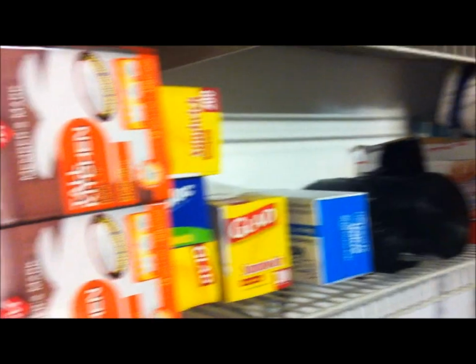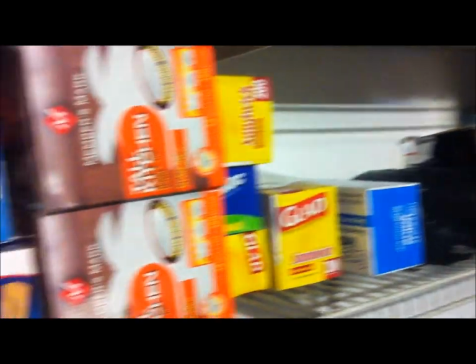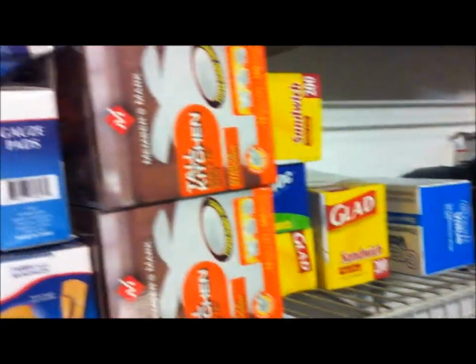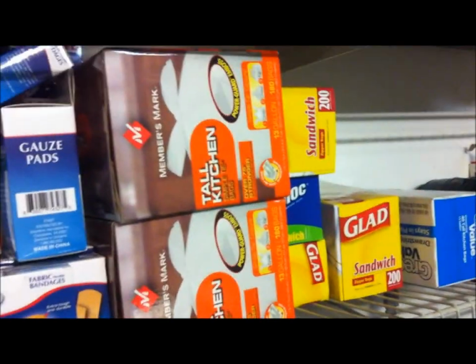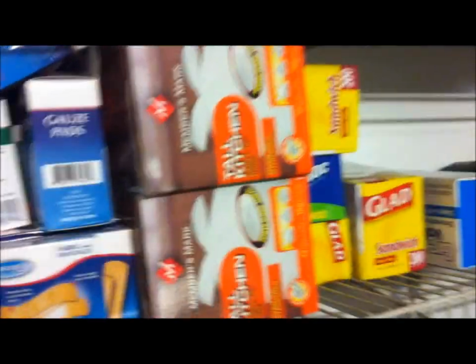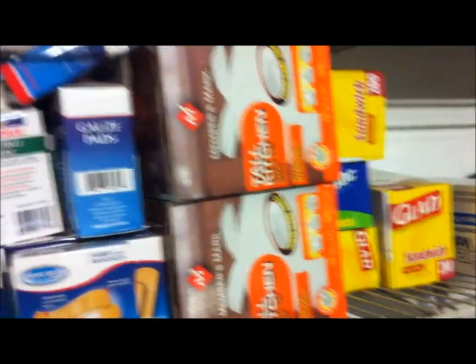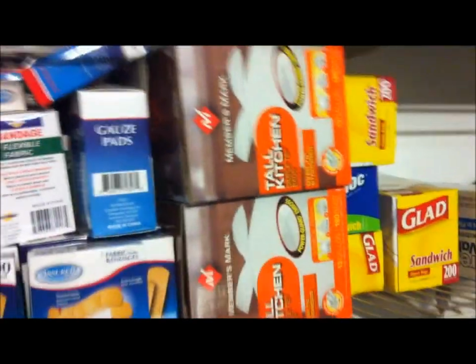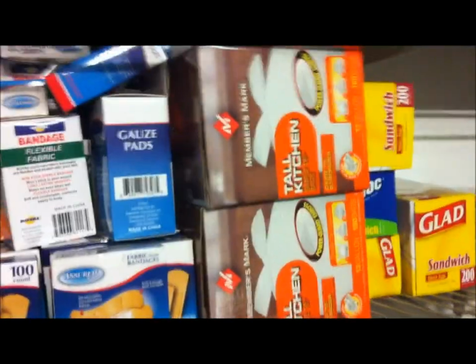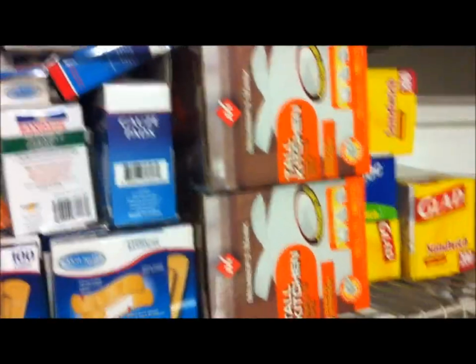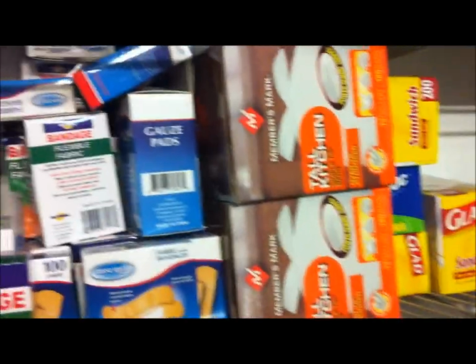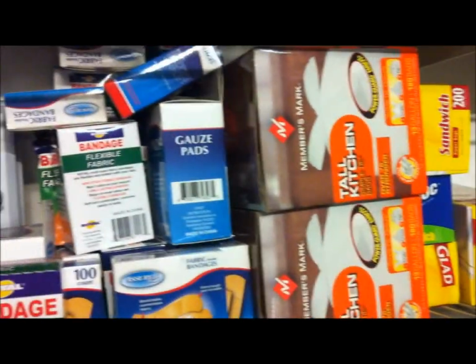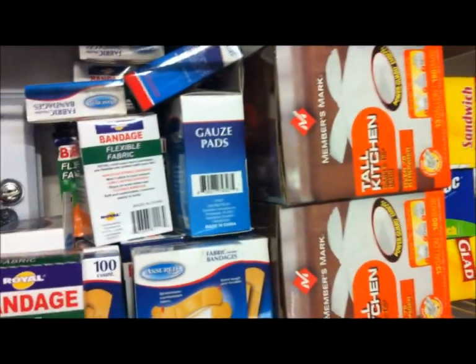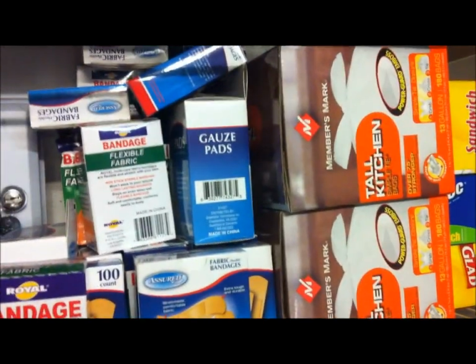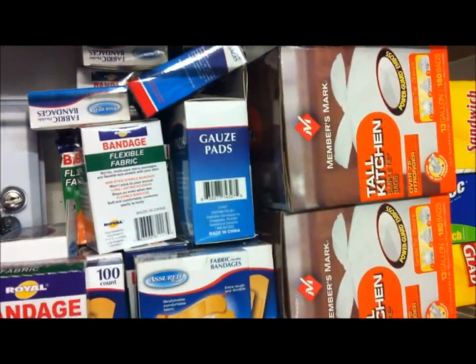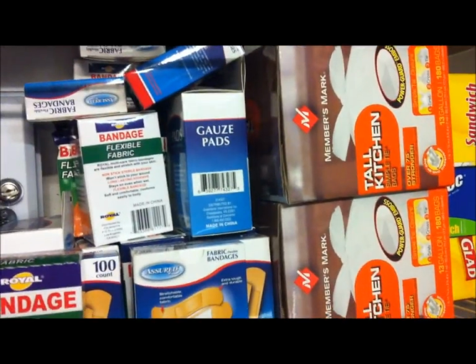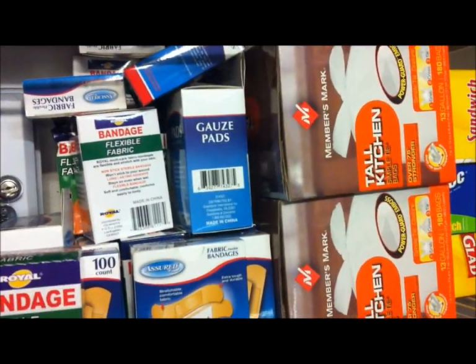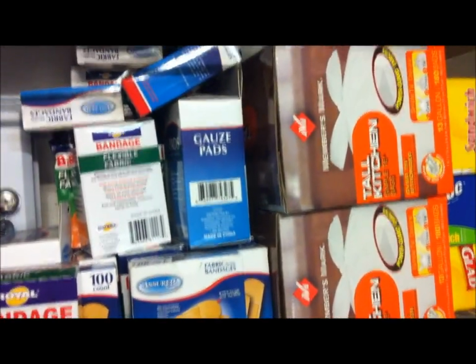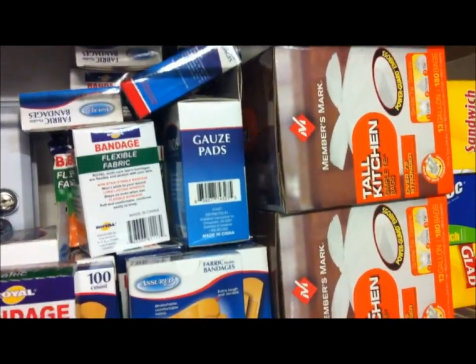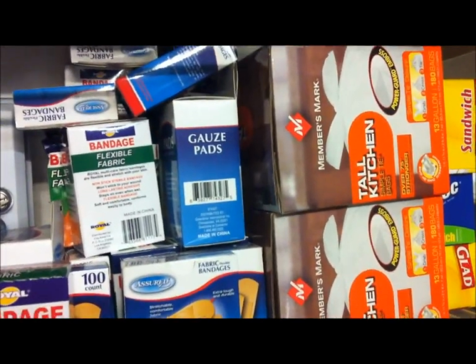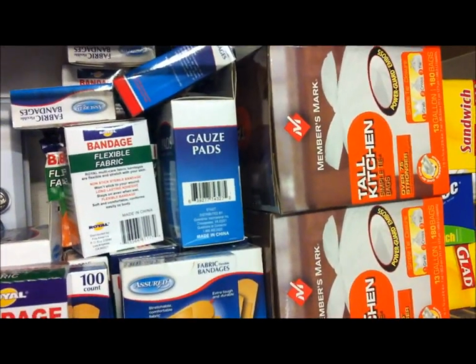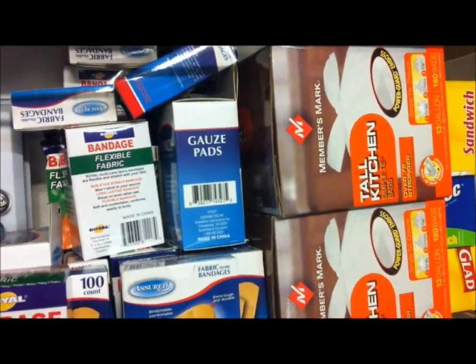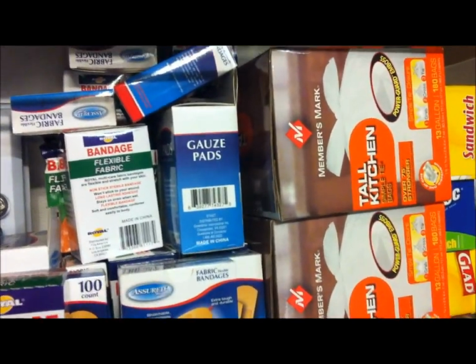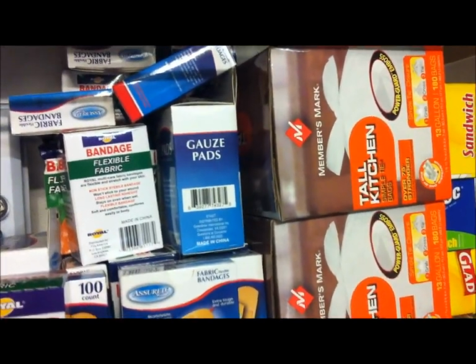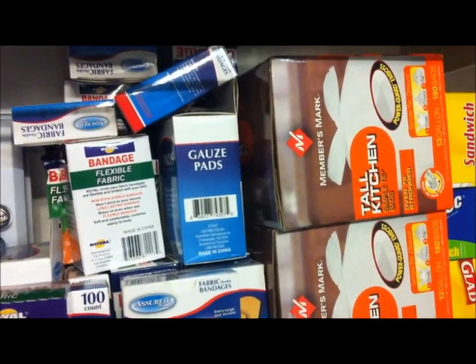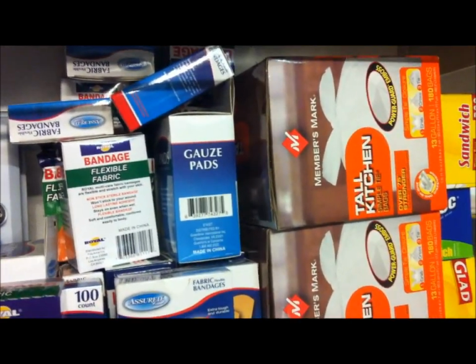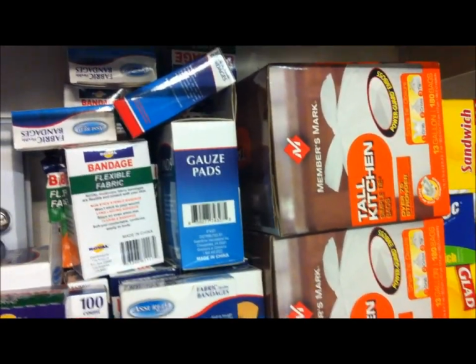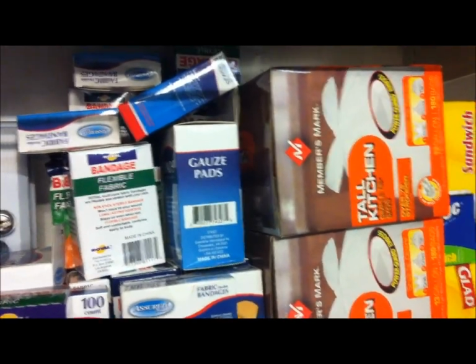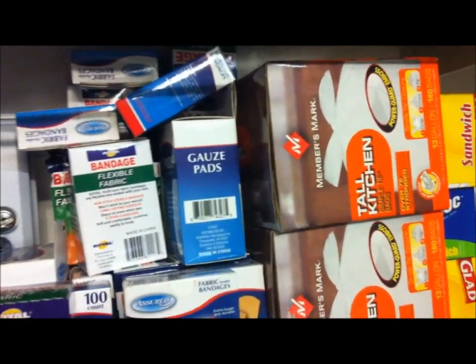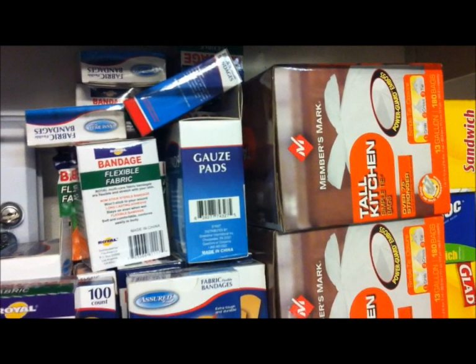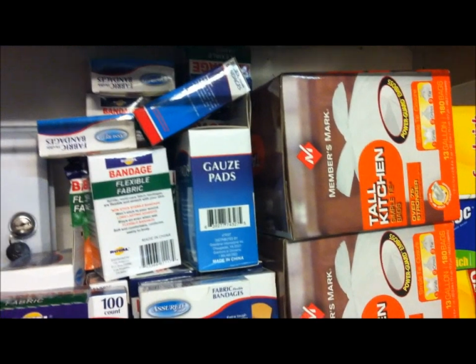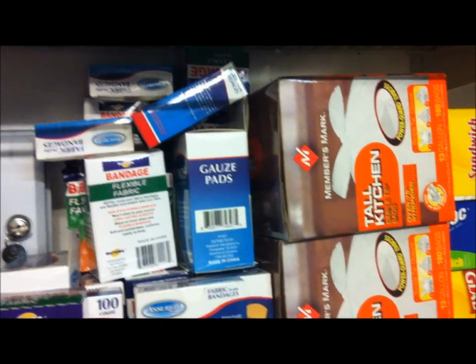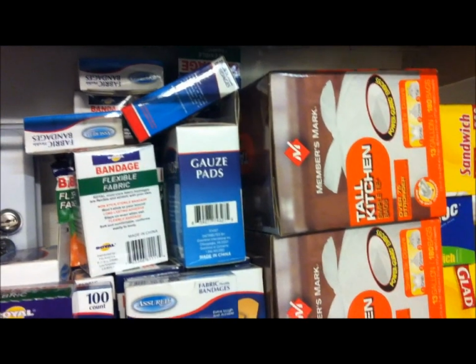So there you go — just a quick video on paper goods and some dry products for prepping. Happy prepping, everybody — this is Healthy Prepping.